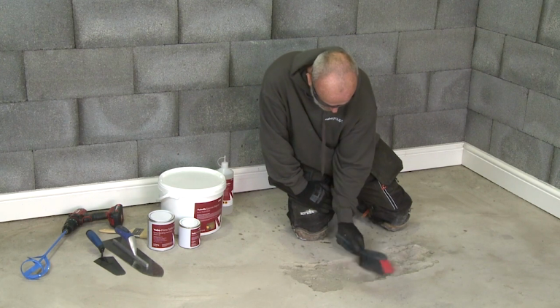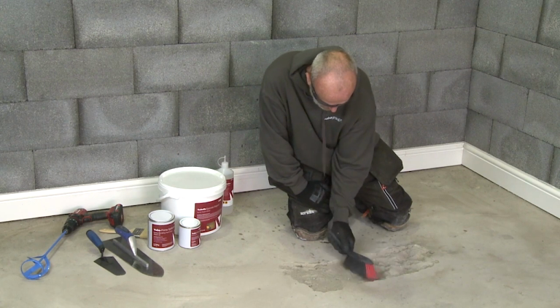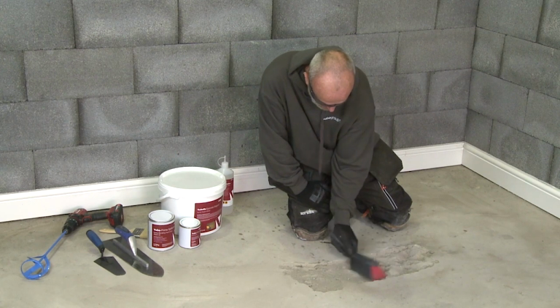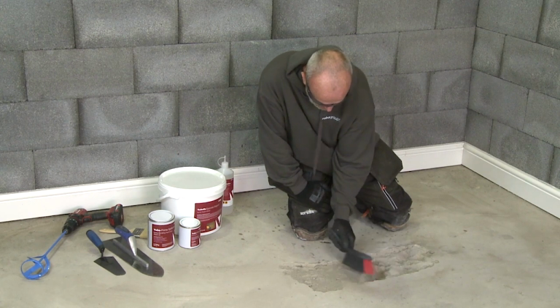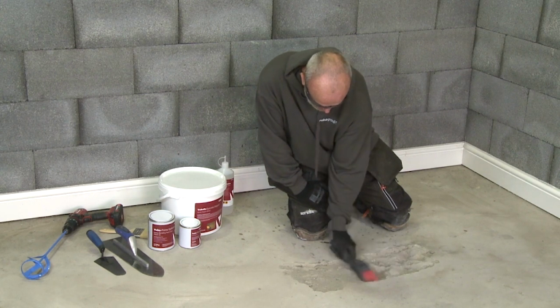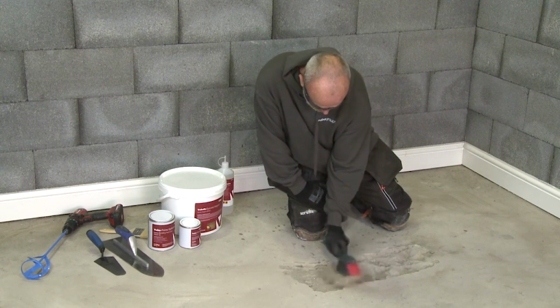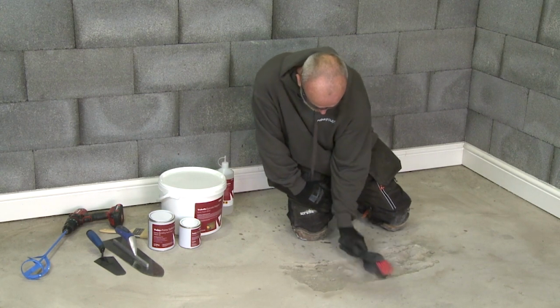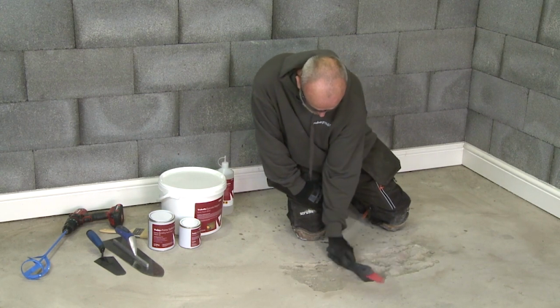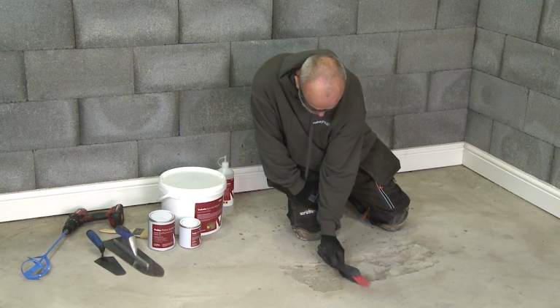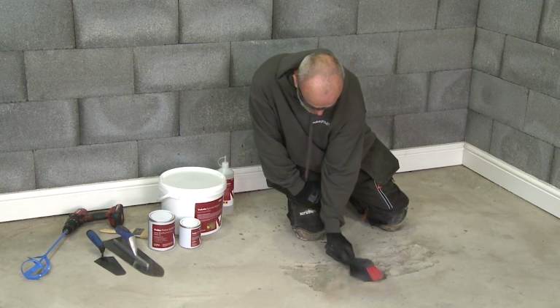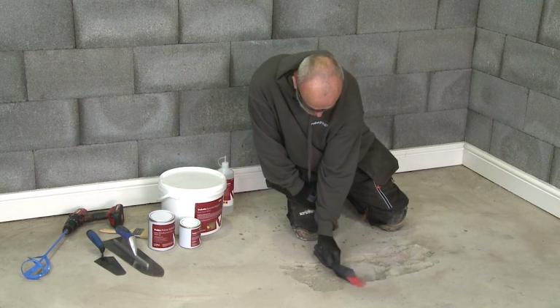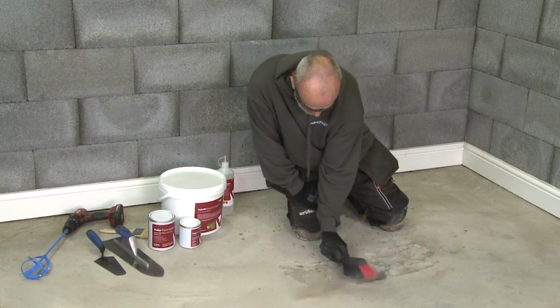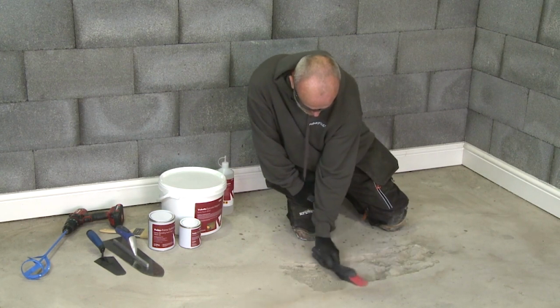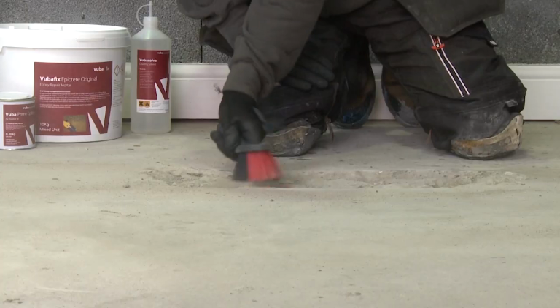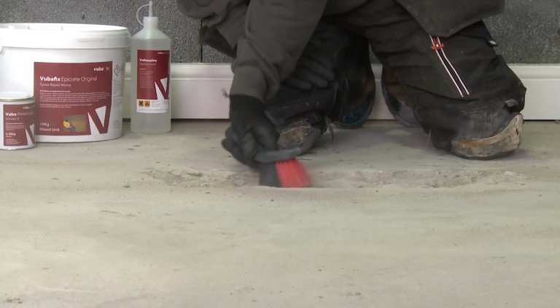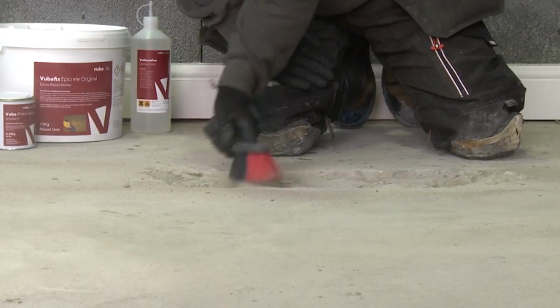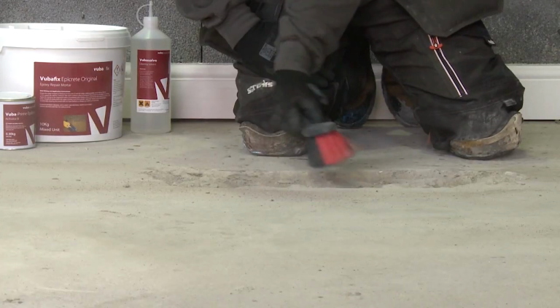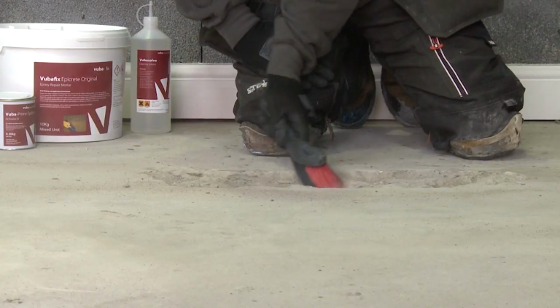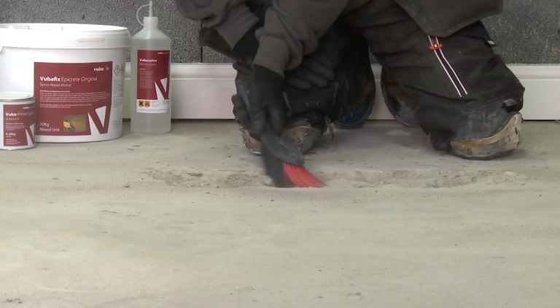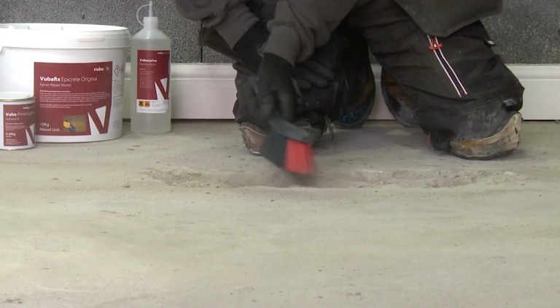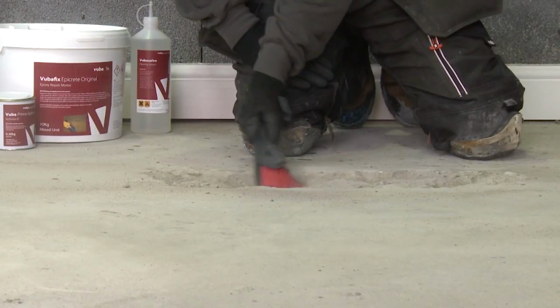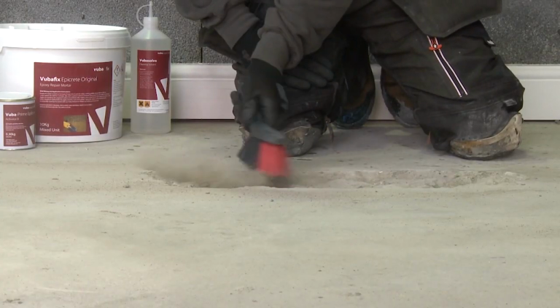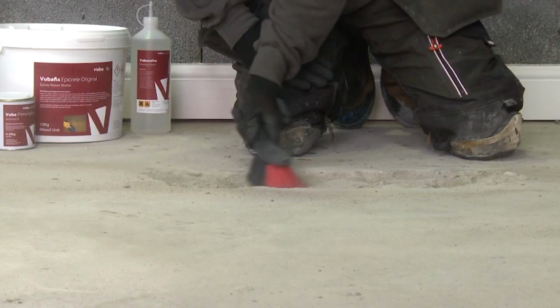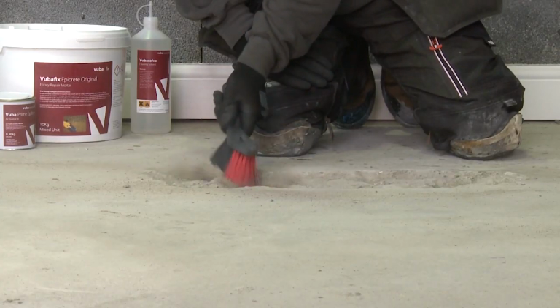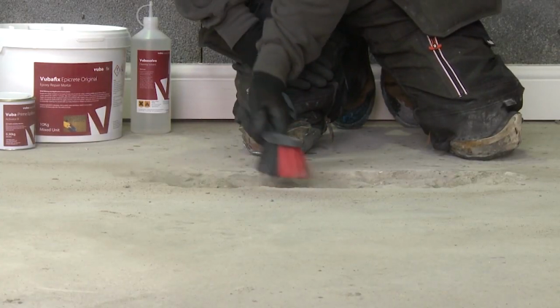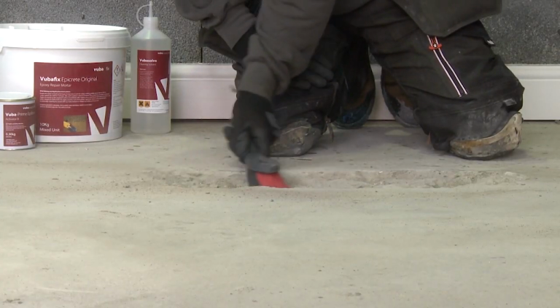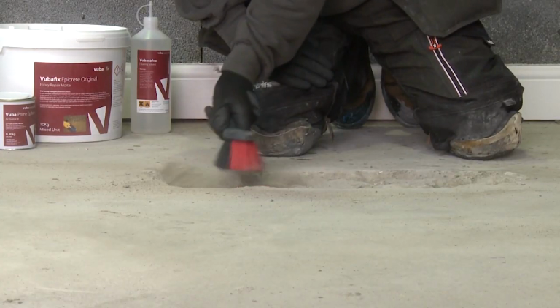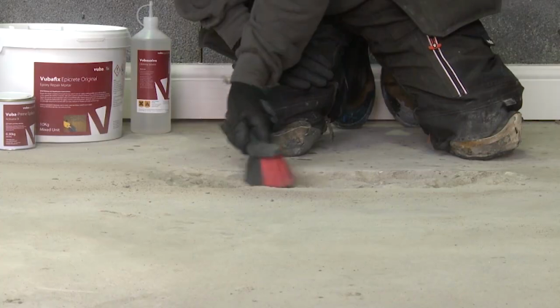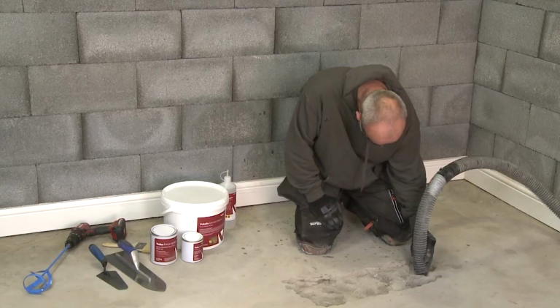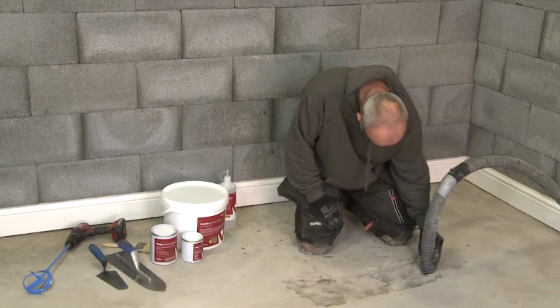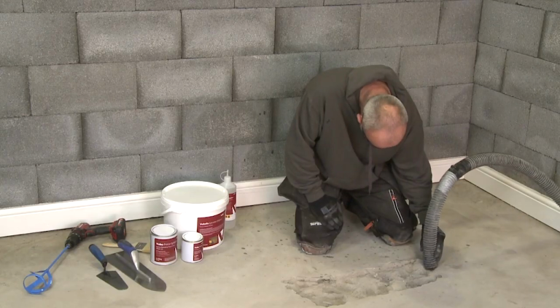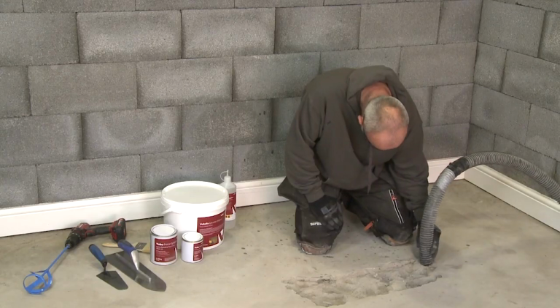Remove loose and friable material and ensure you are working to a neat and solid edge.